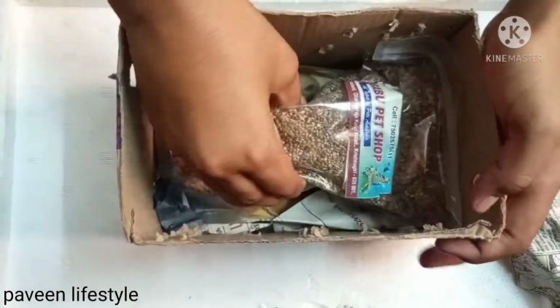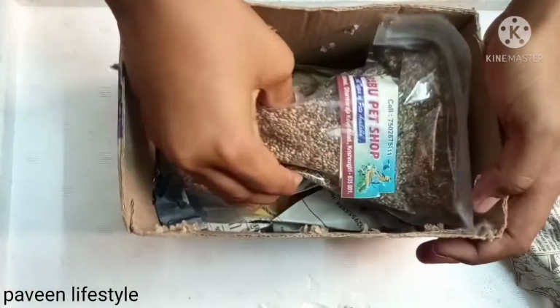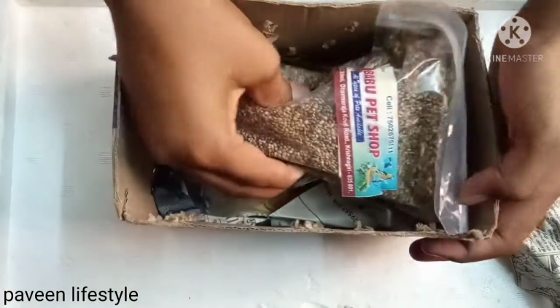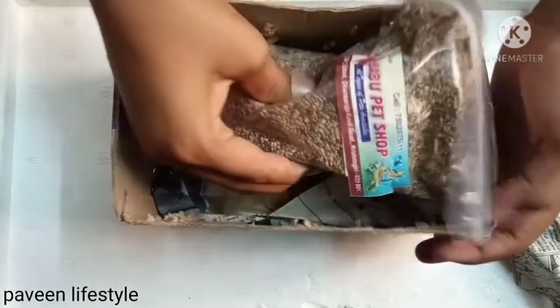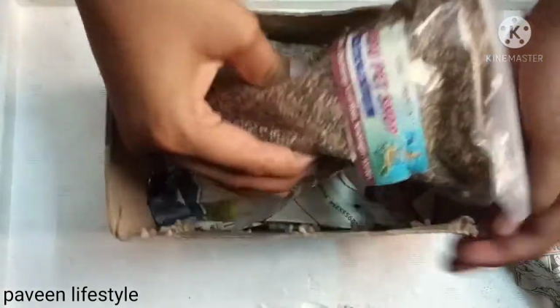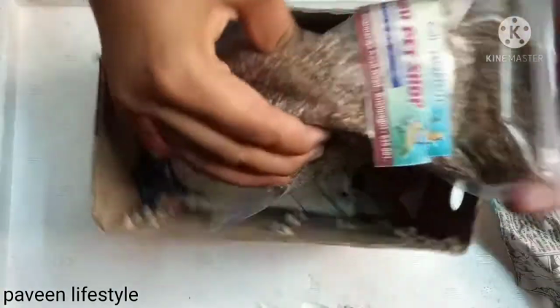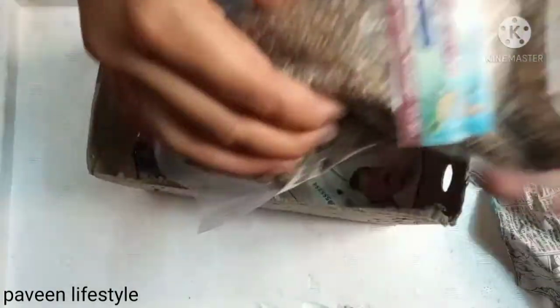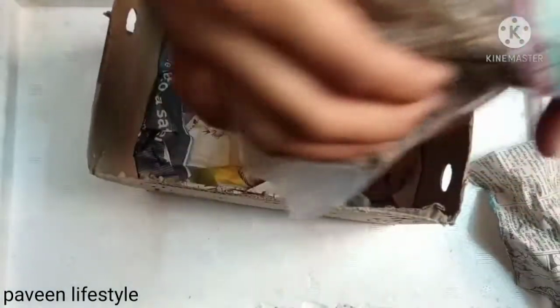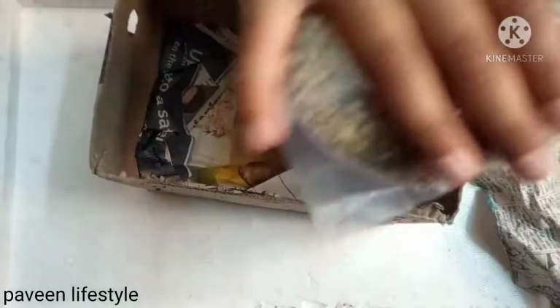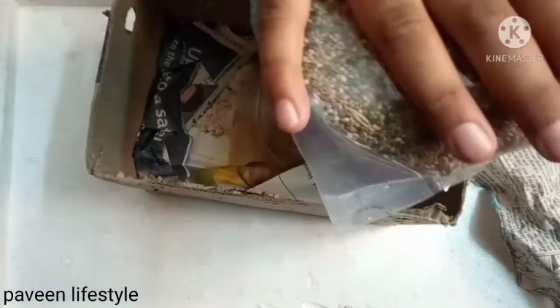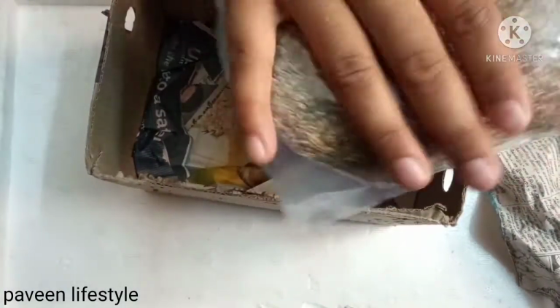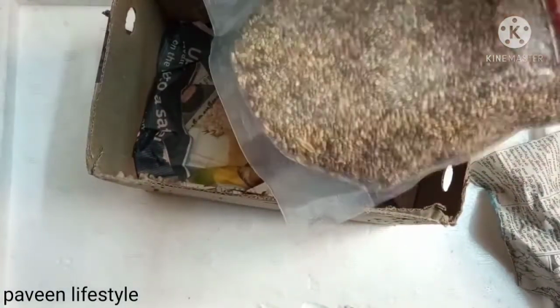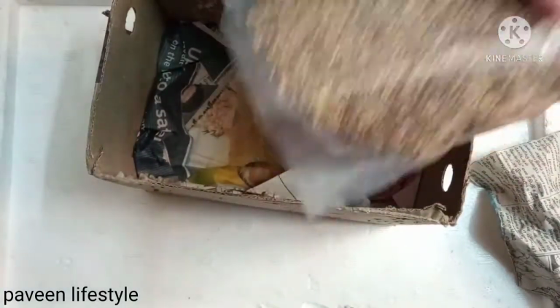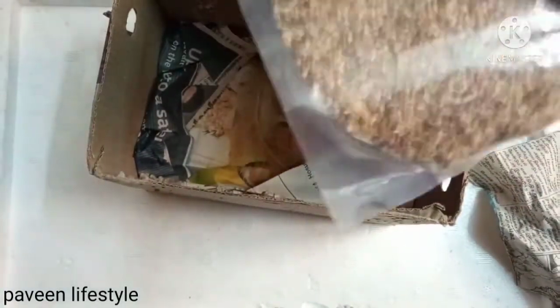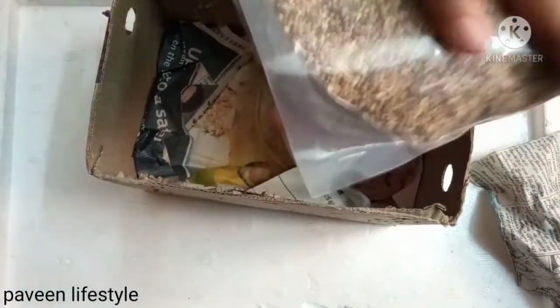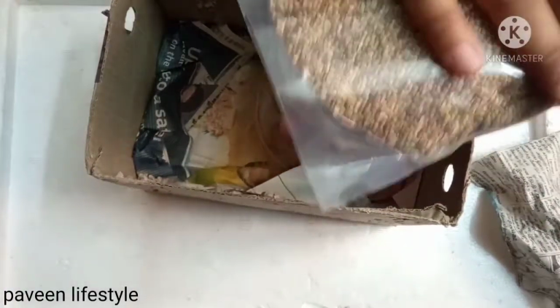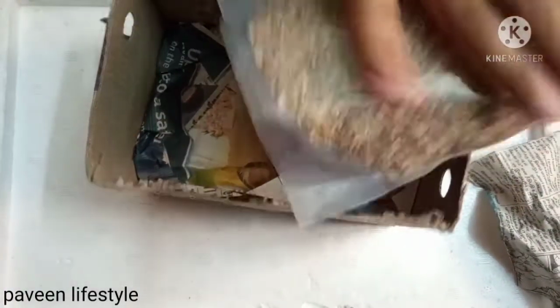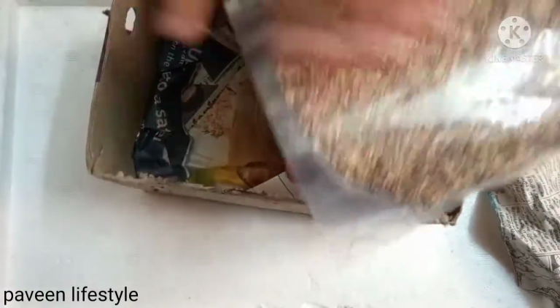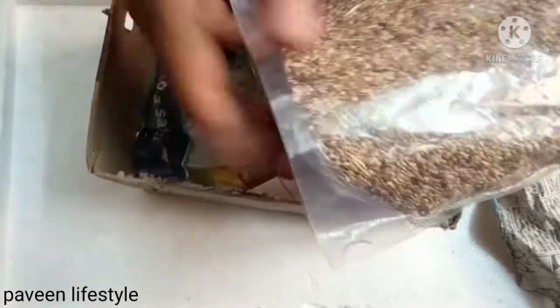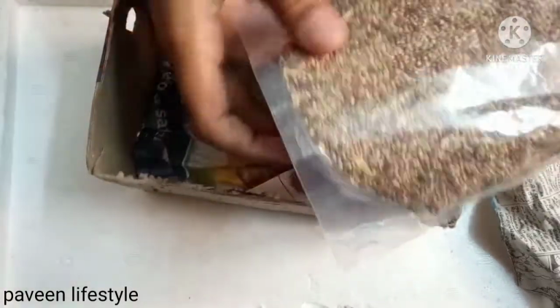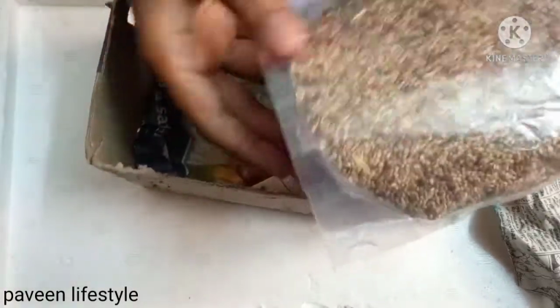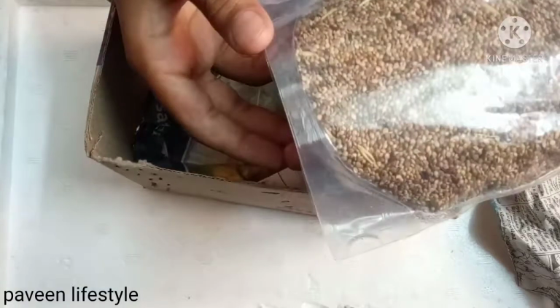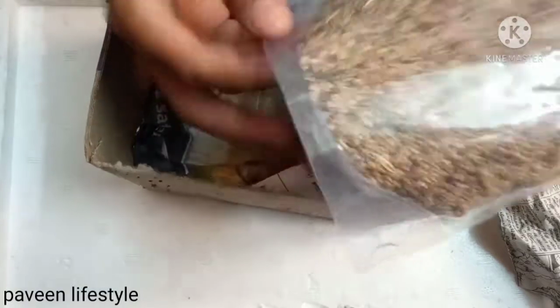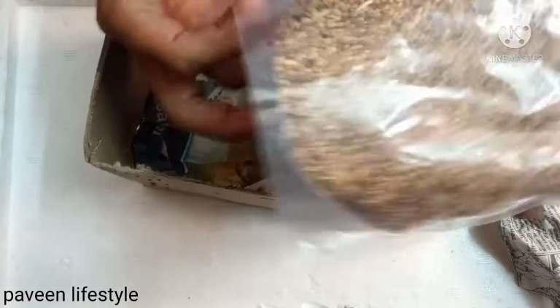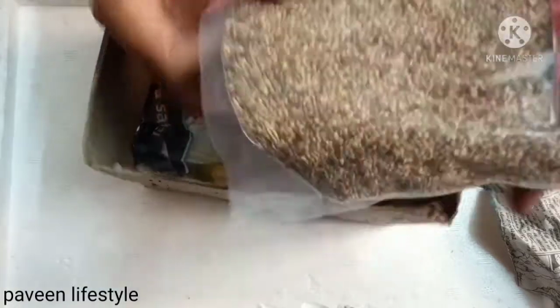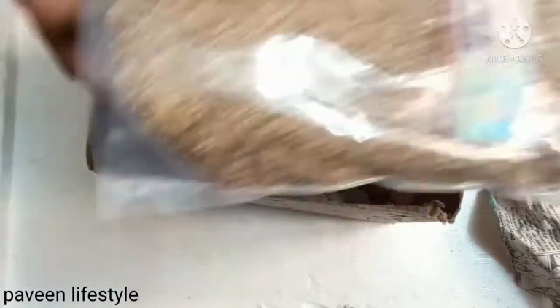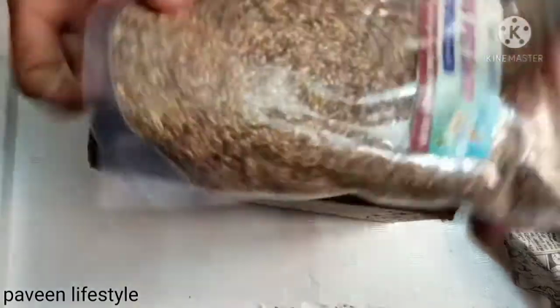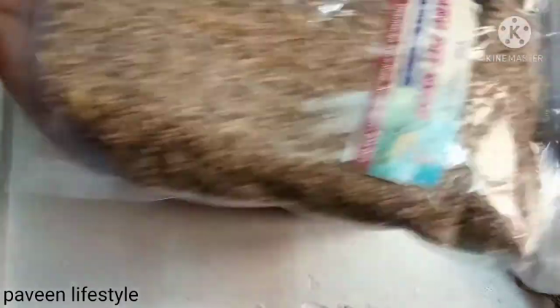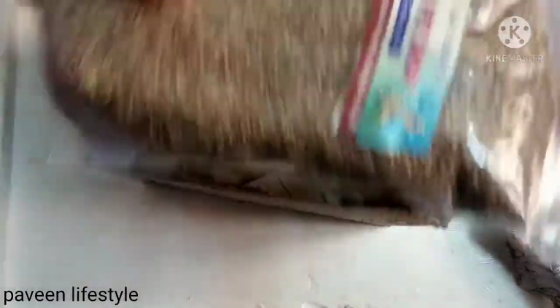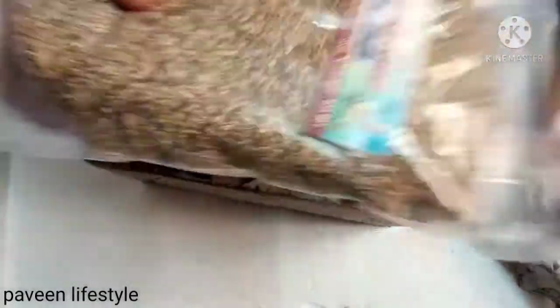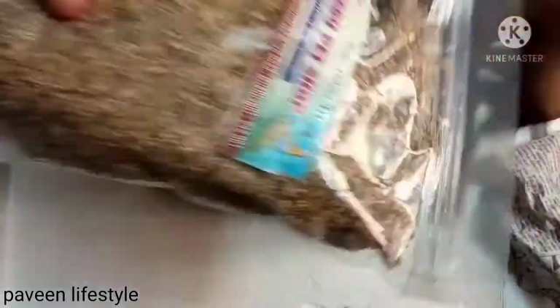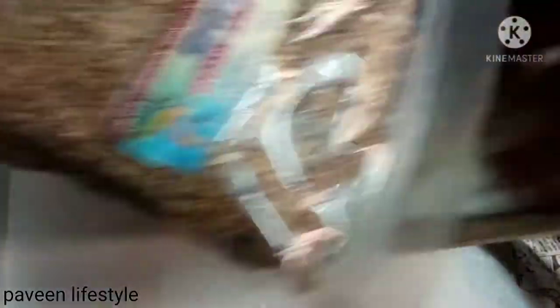It is the main item. It is called 21 variety of seed mixed. I will show you just 60 rupees.